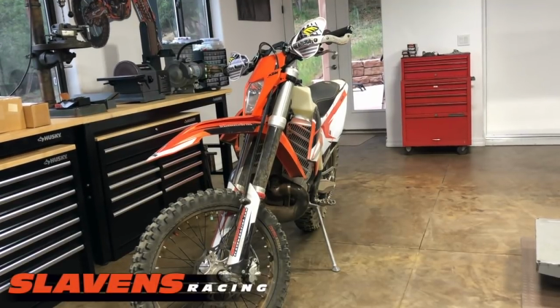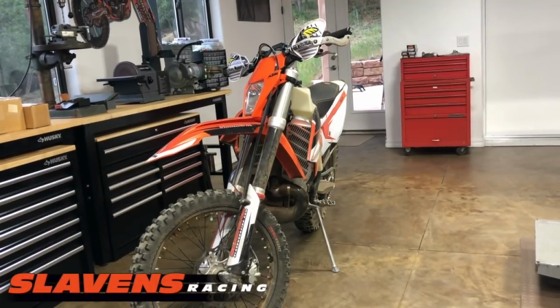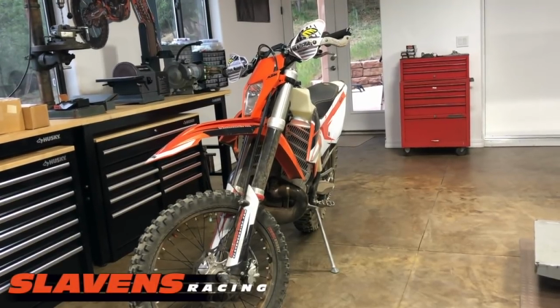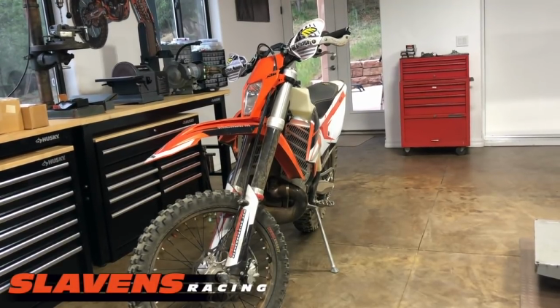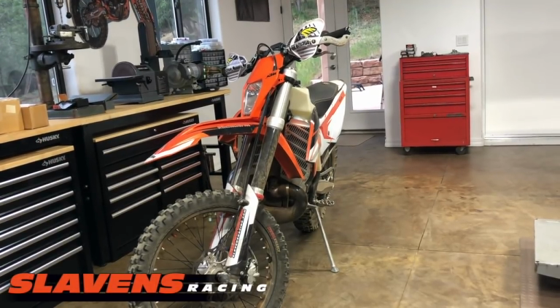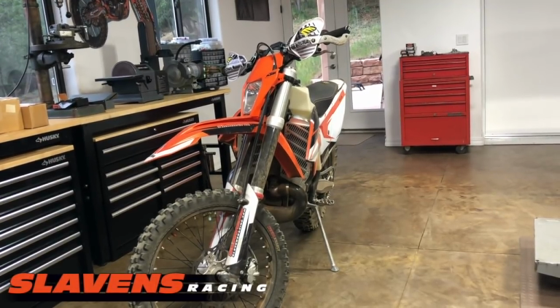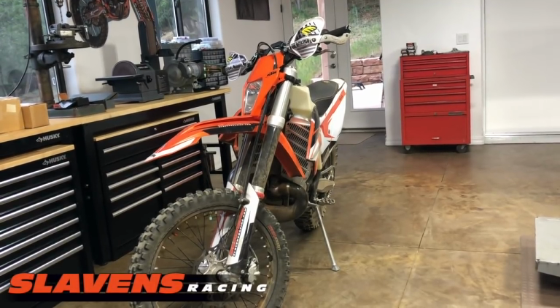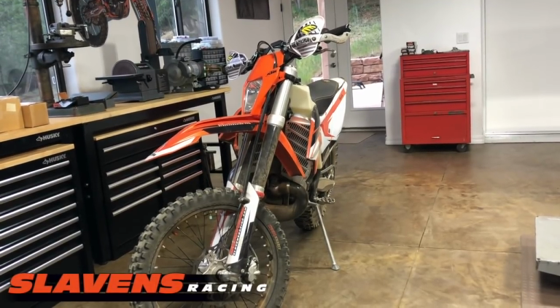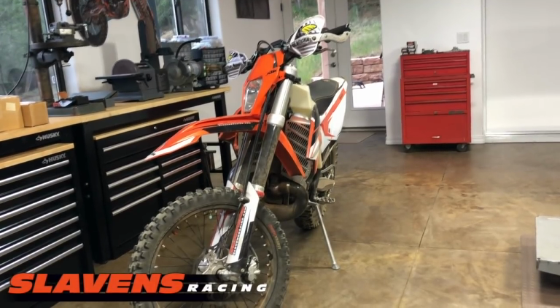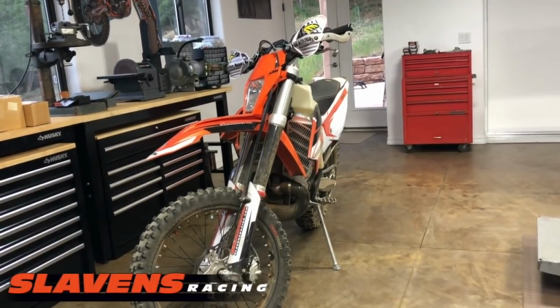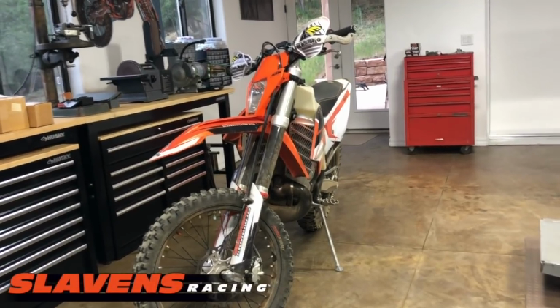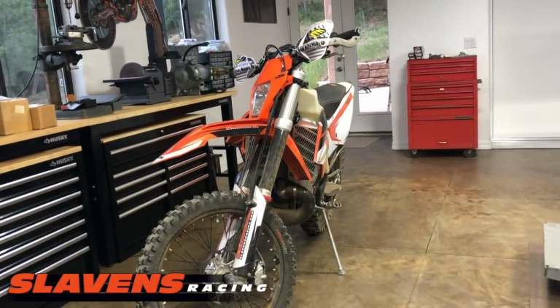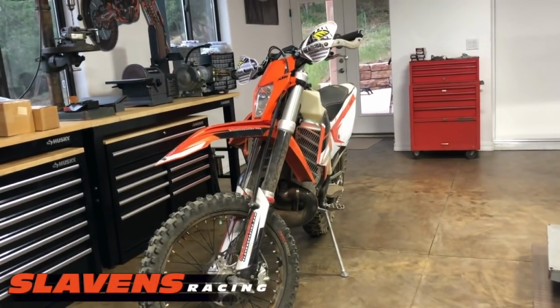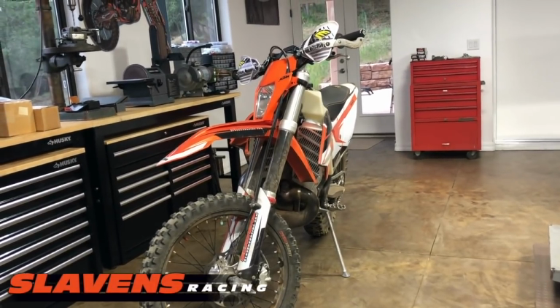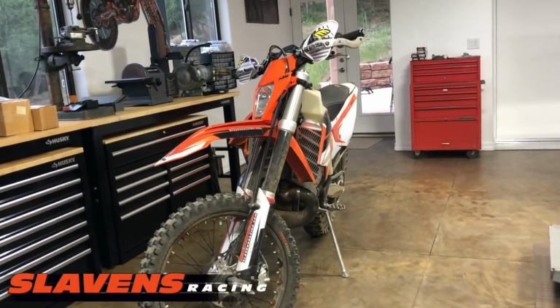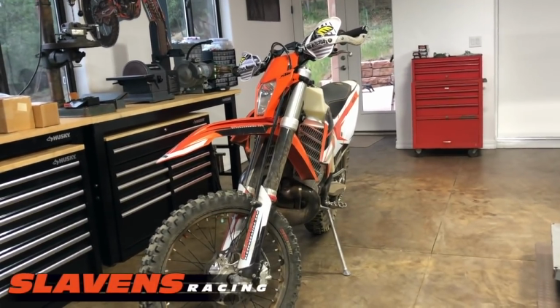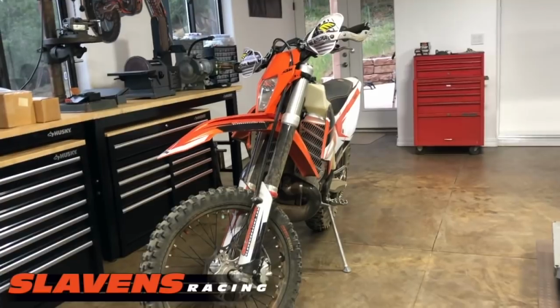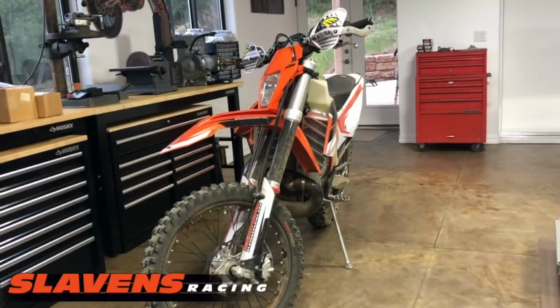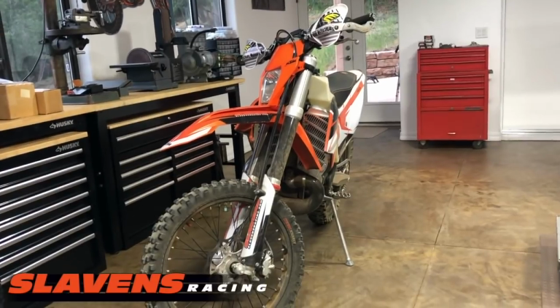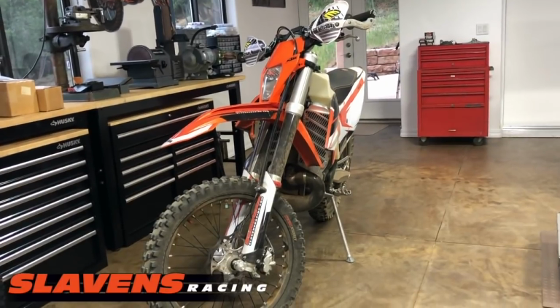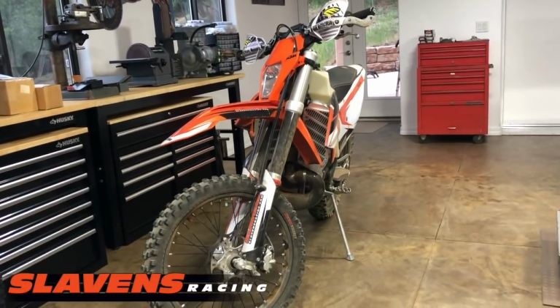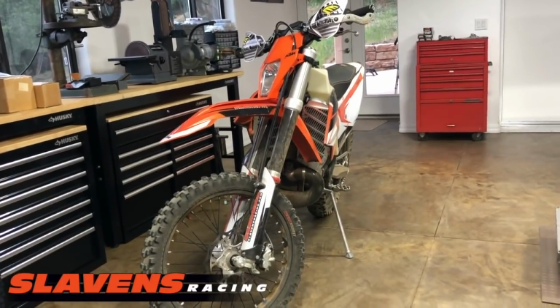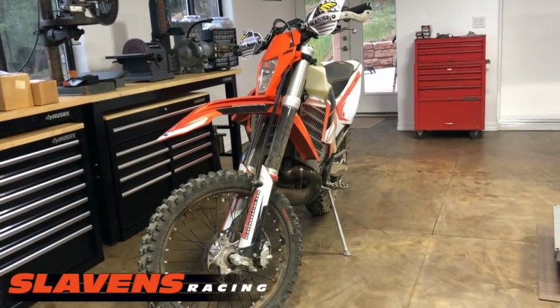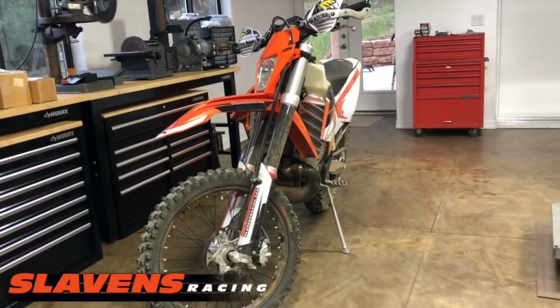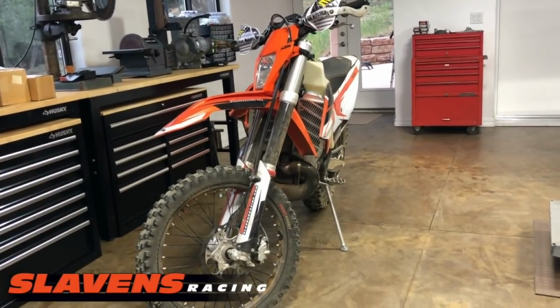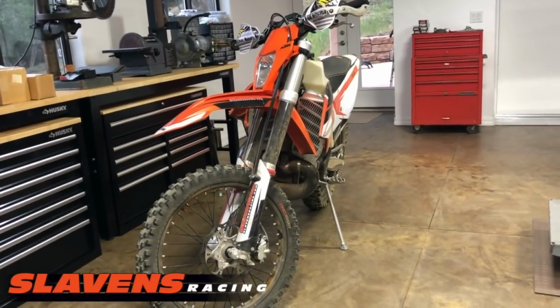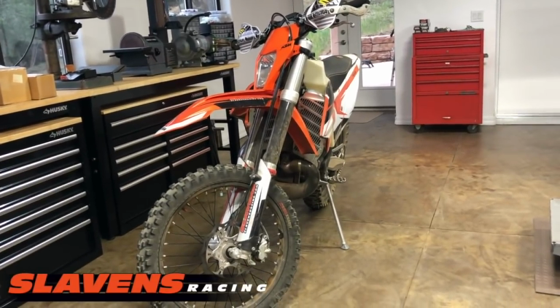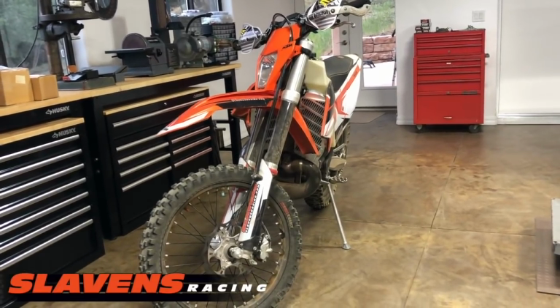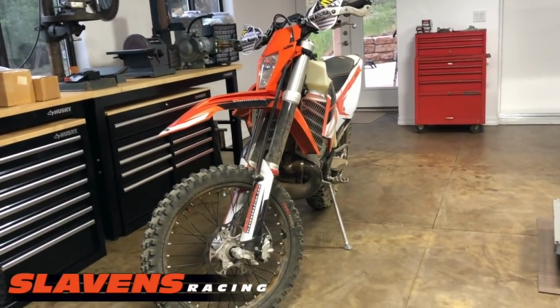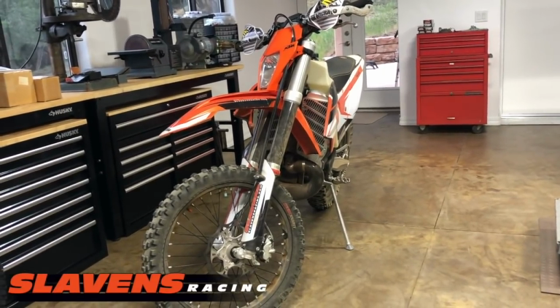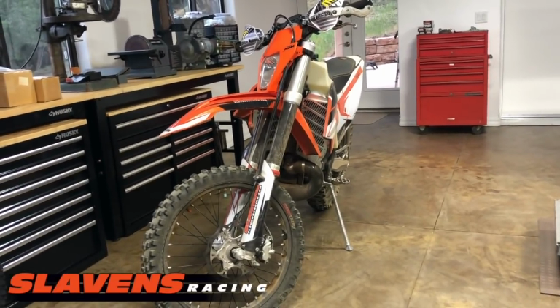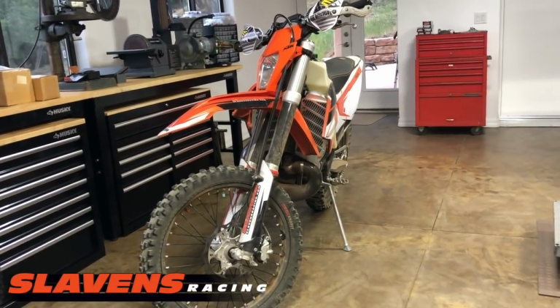Hi guys, Jeff at Slyvins Racing, and this video is about the Kenda Gnarly front tire.